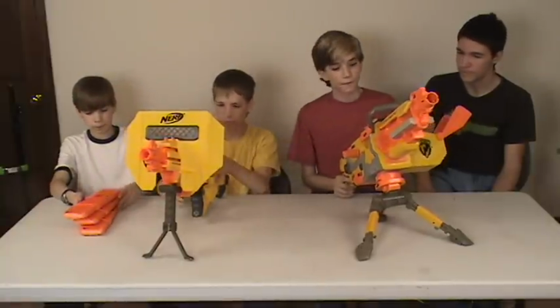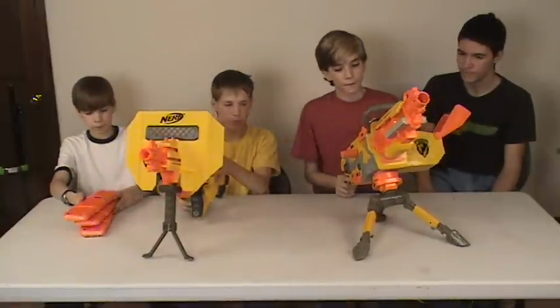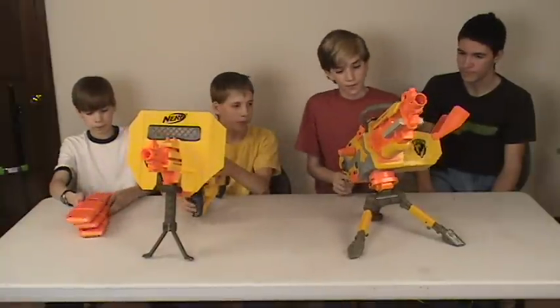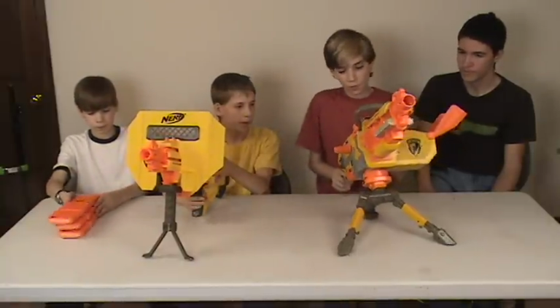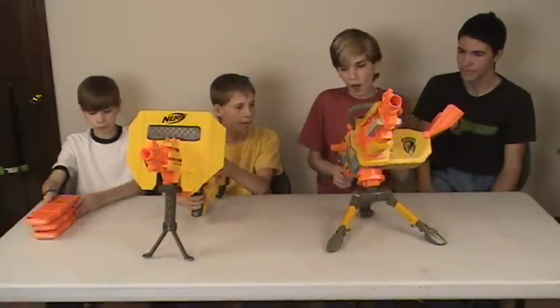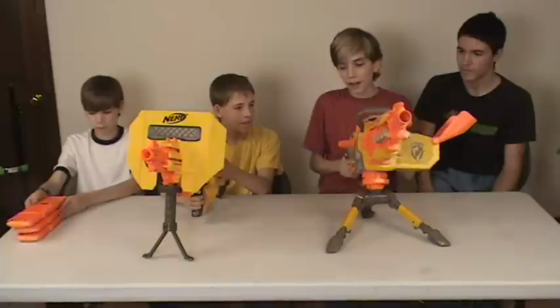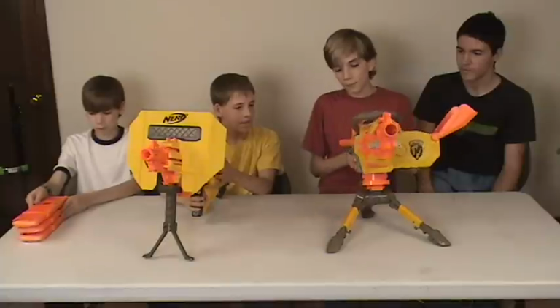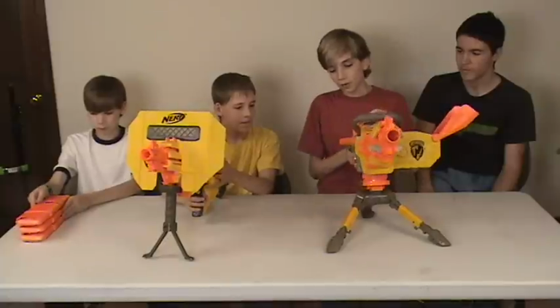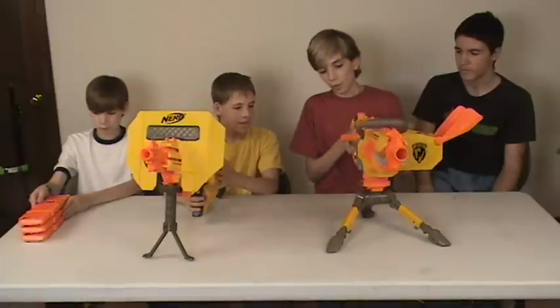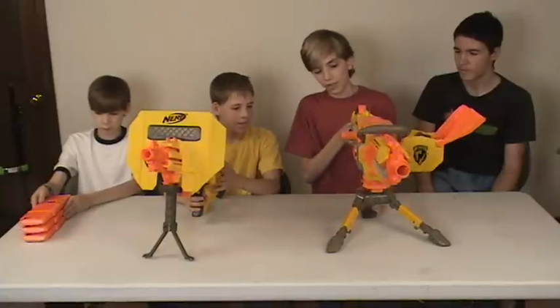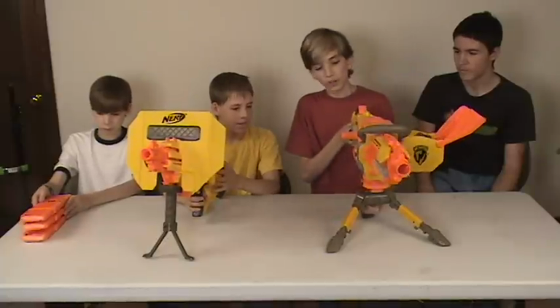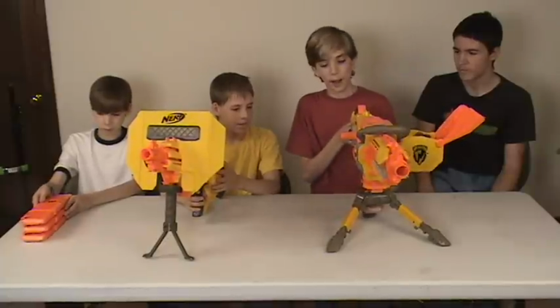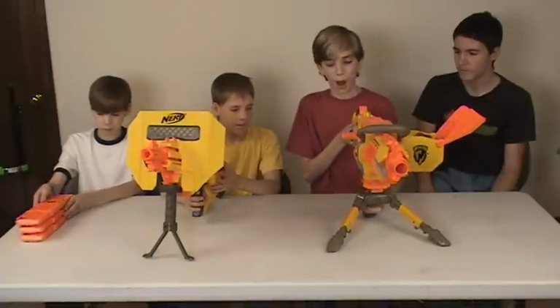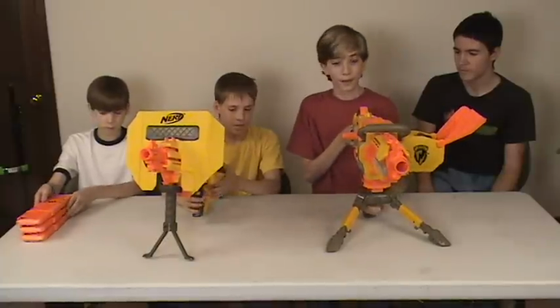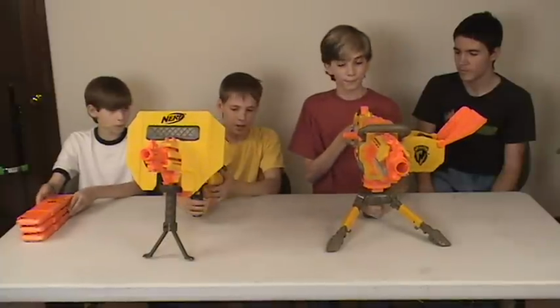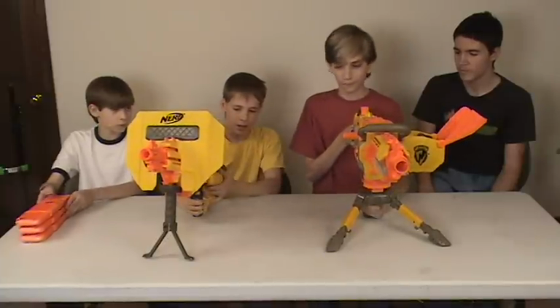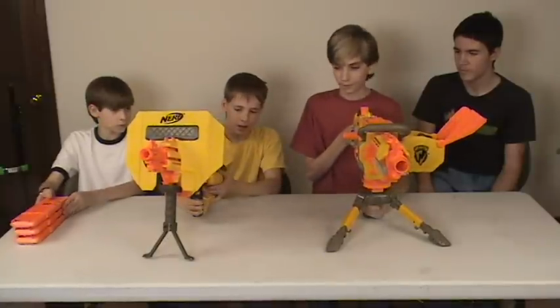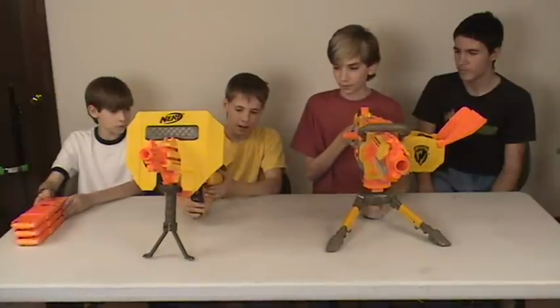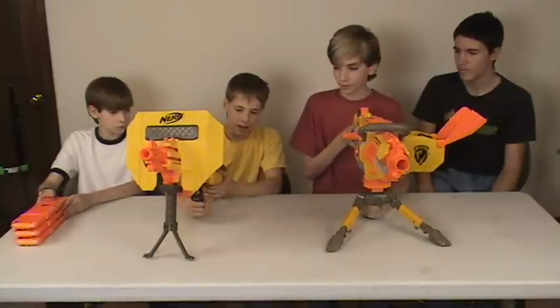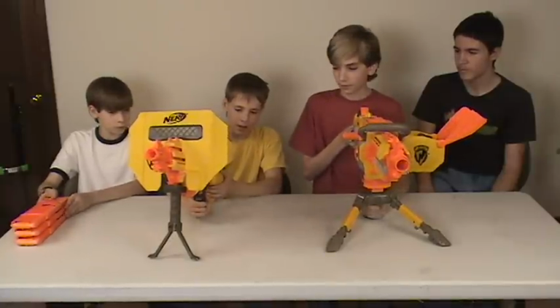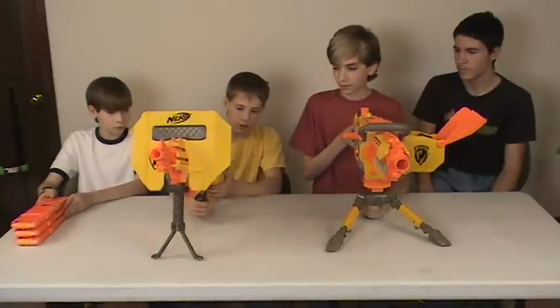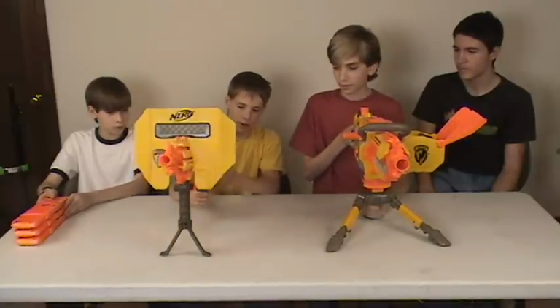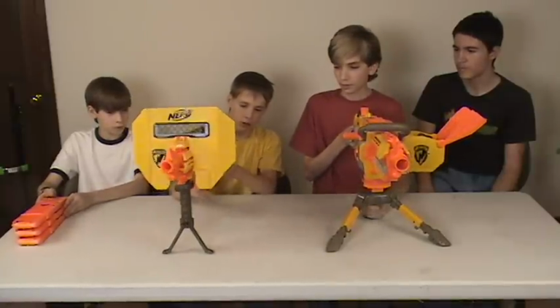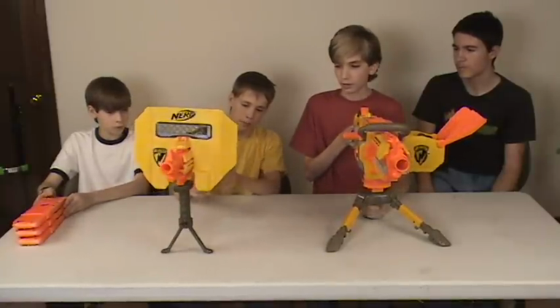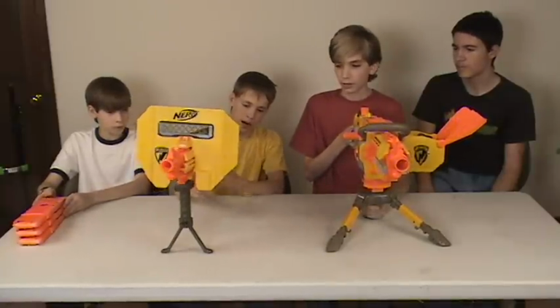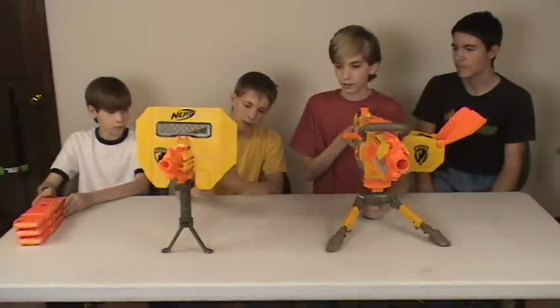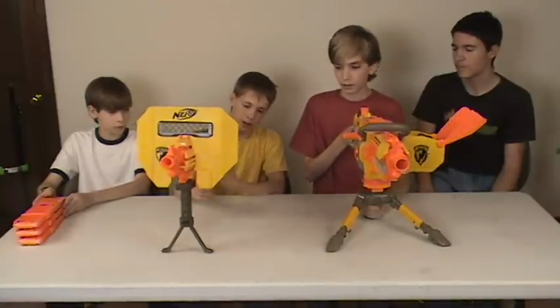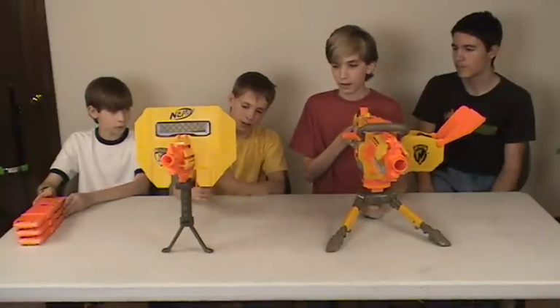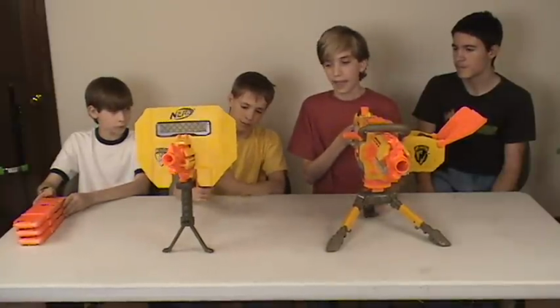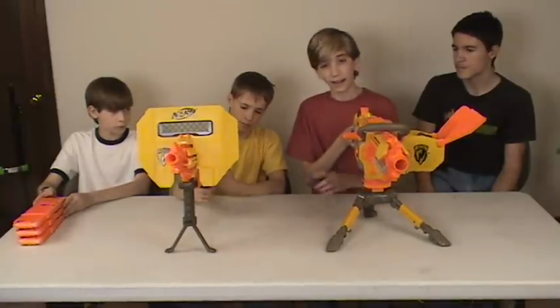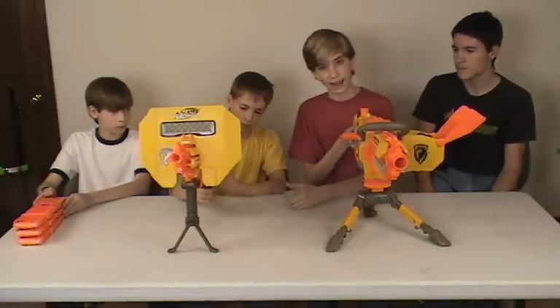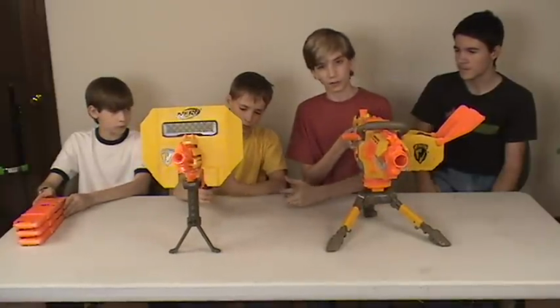The EBF-25 comes with a tripod, and the Stampede comes with a bipod and a handle.